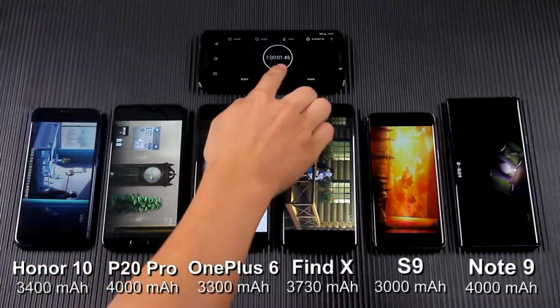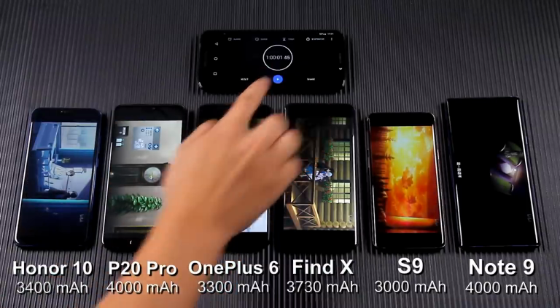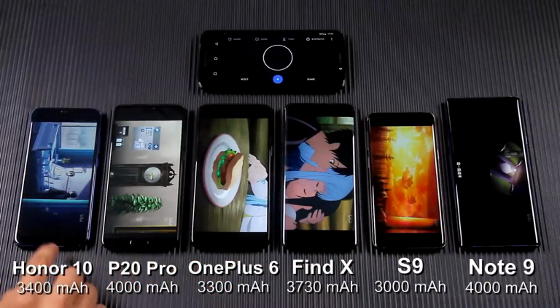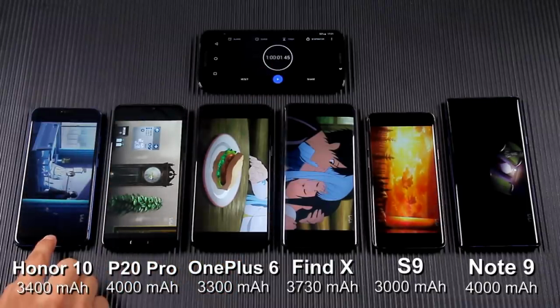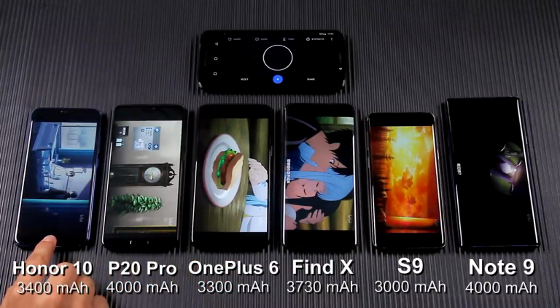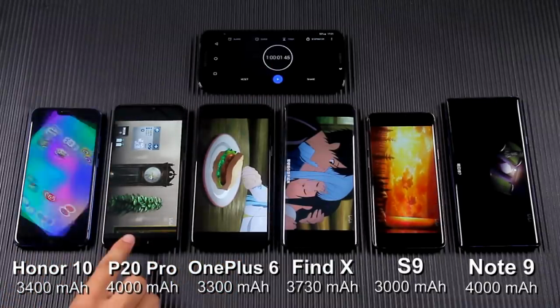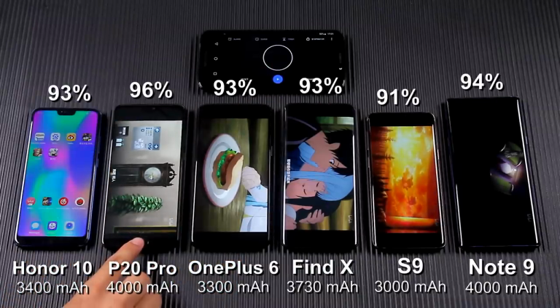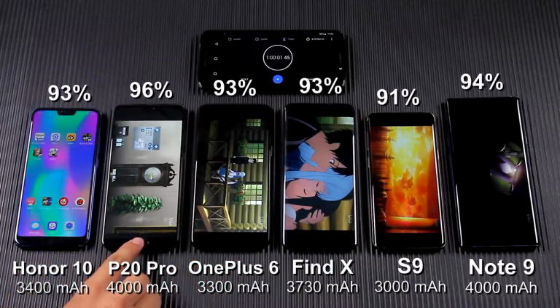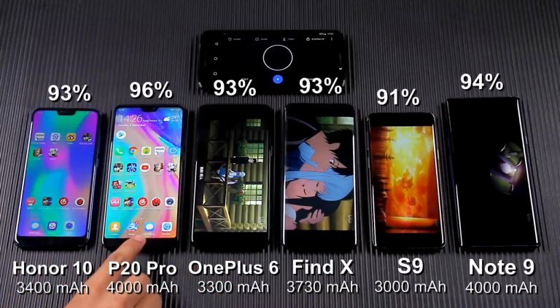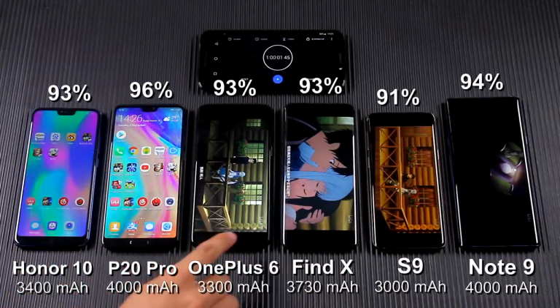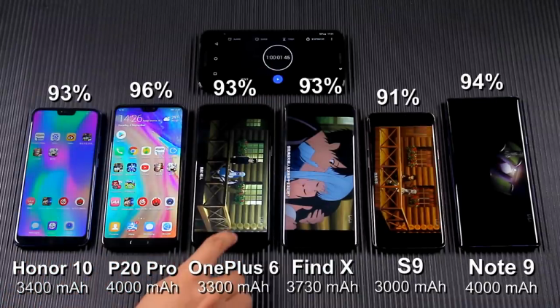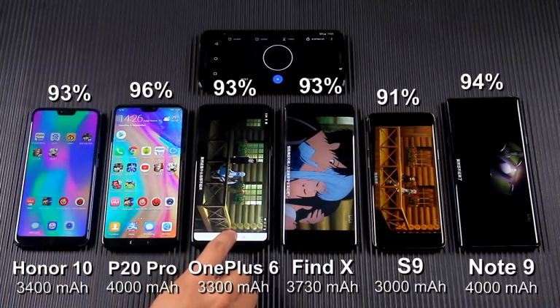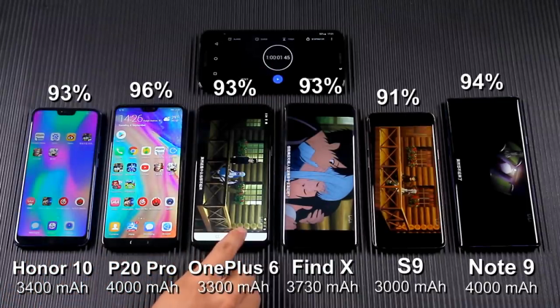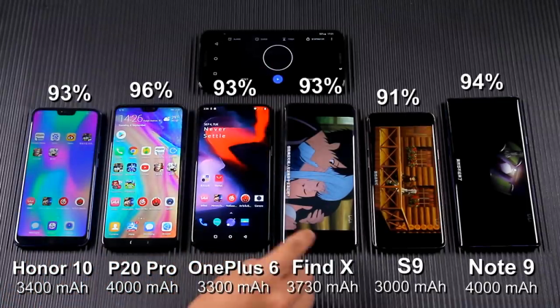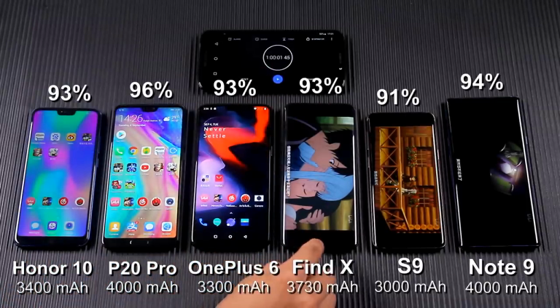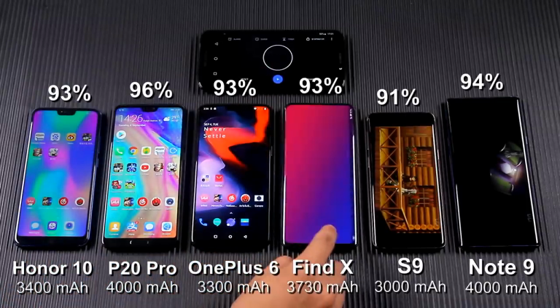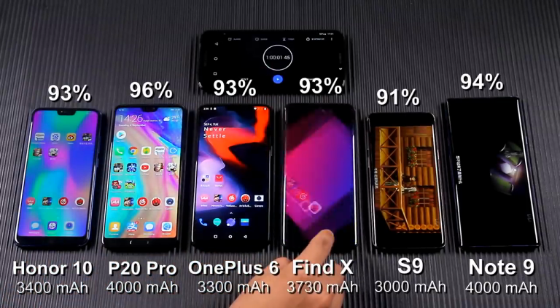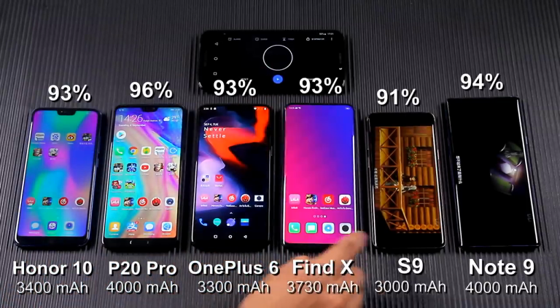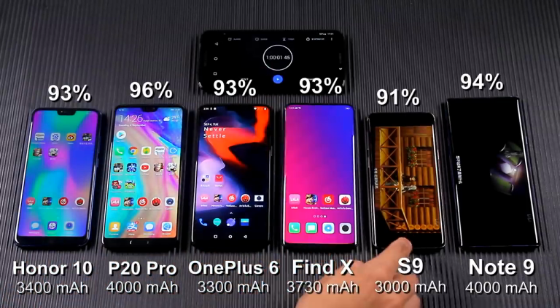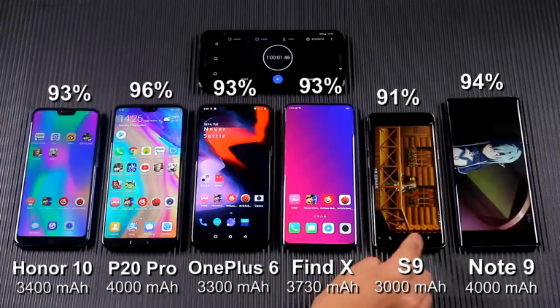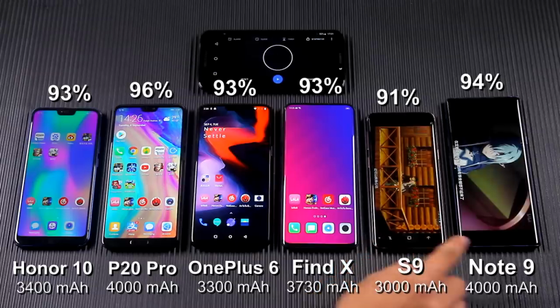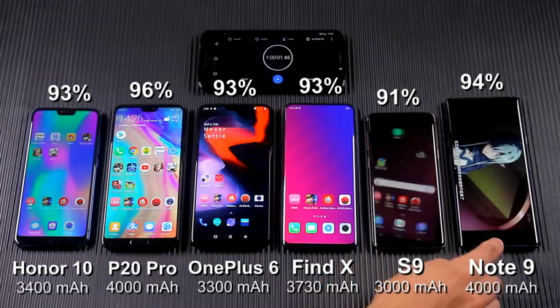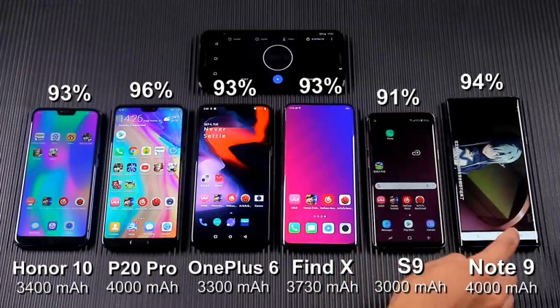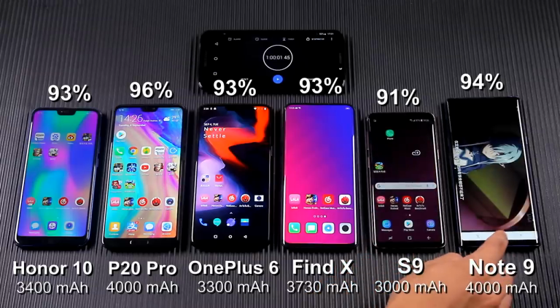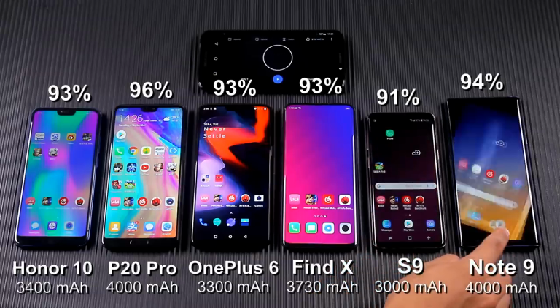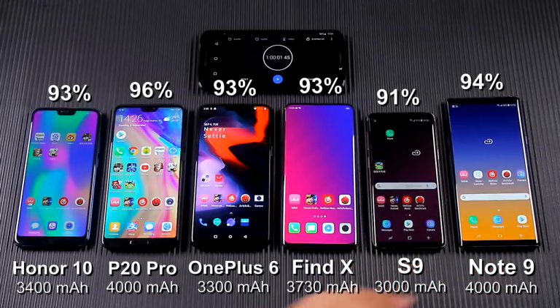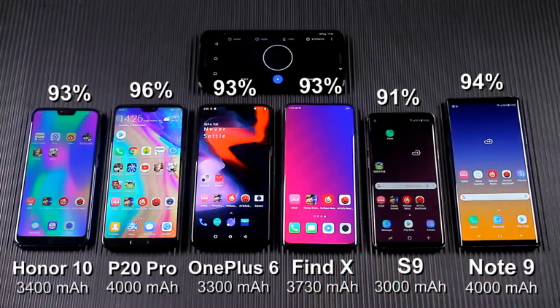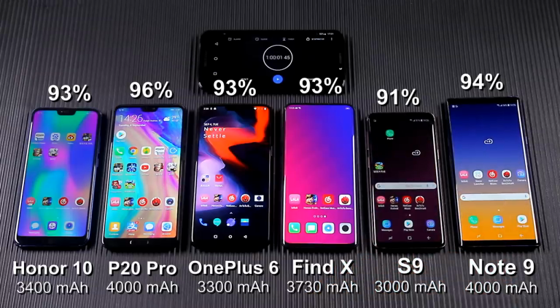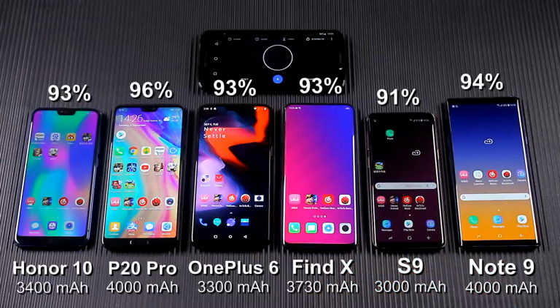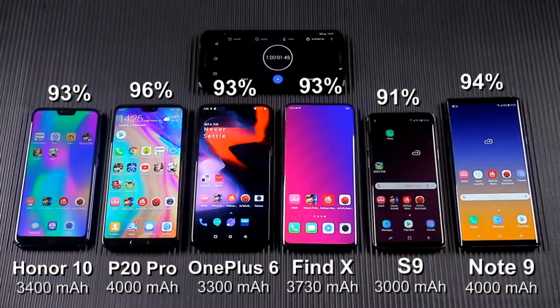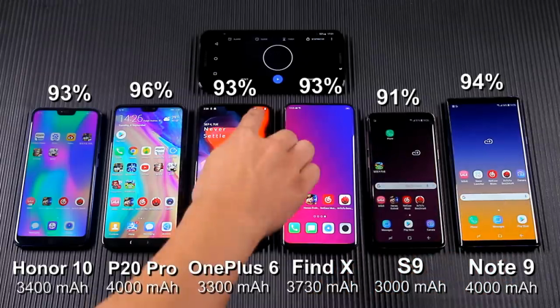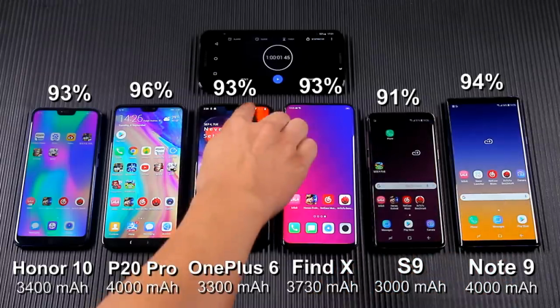After playing the video for an hour, they all consume less than 10% of the battery, so playing video doesn't consume a lot of battery.